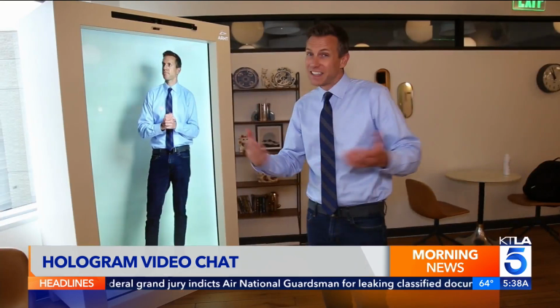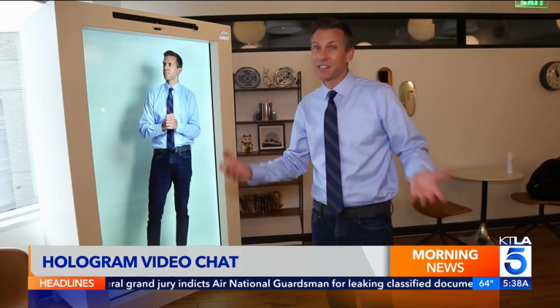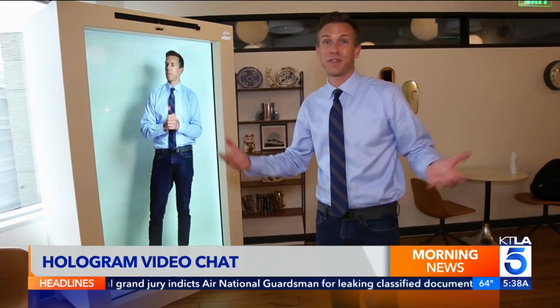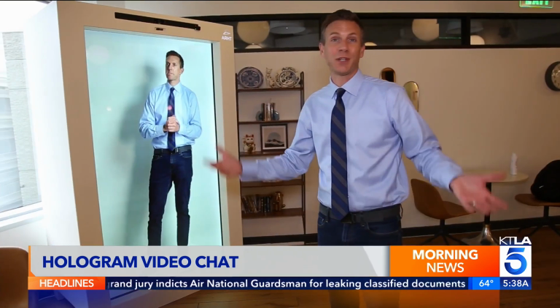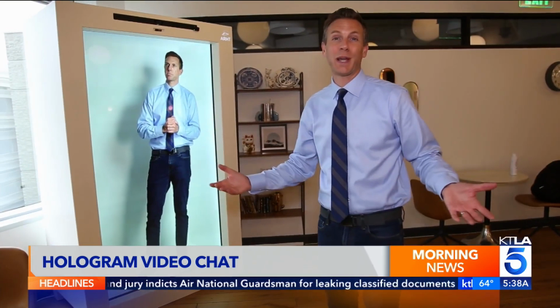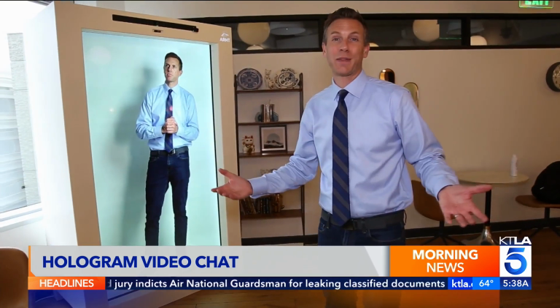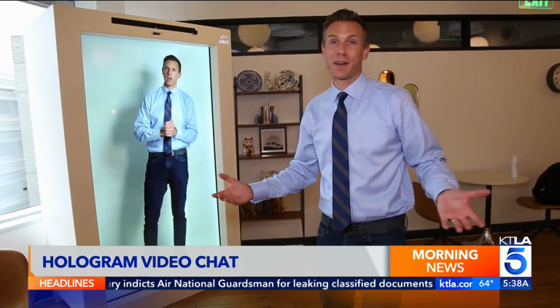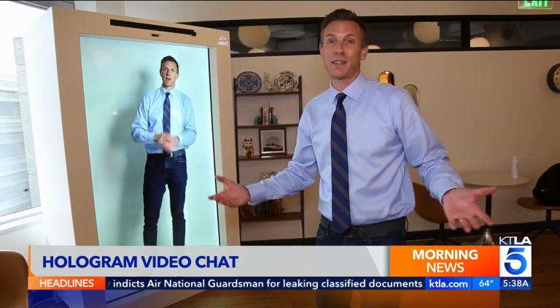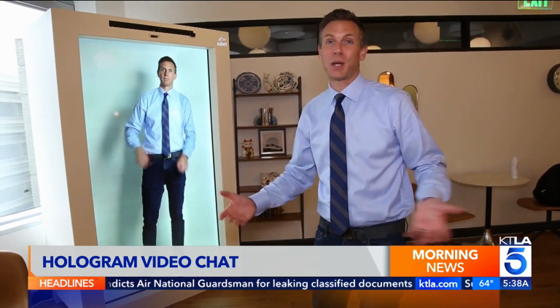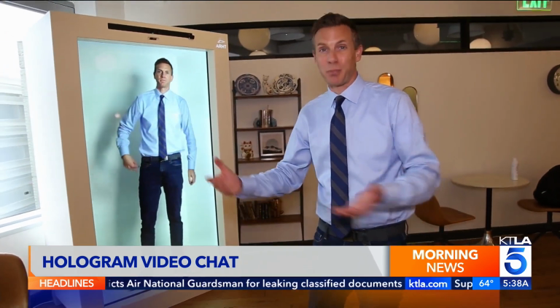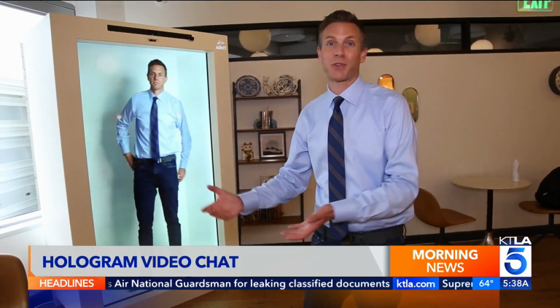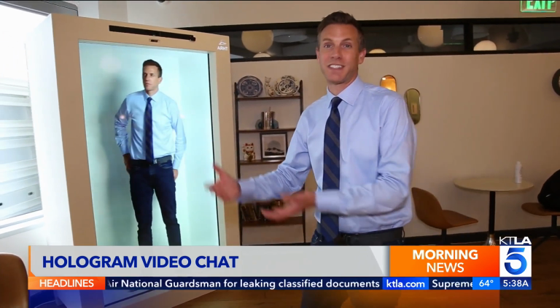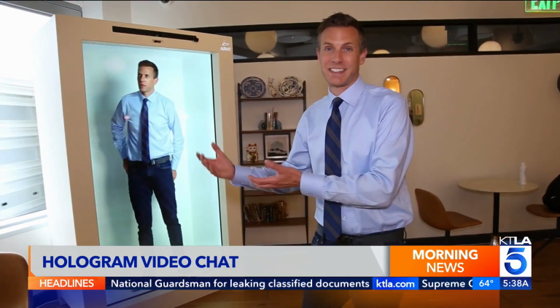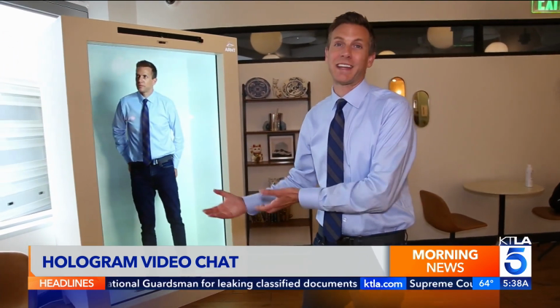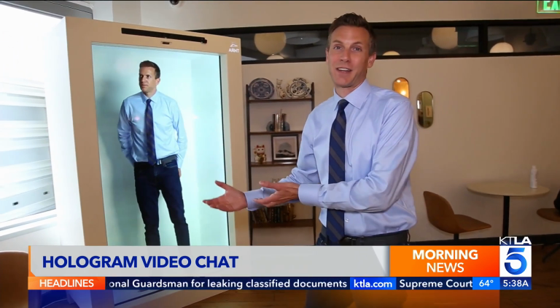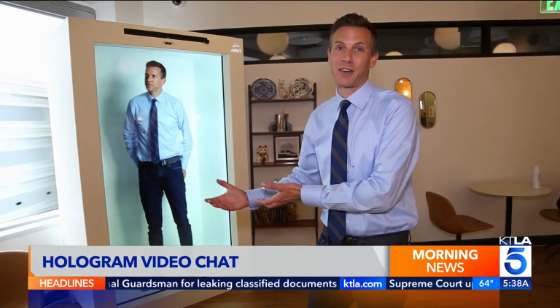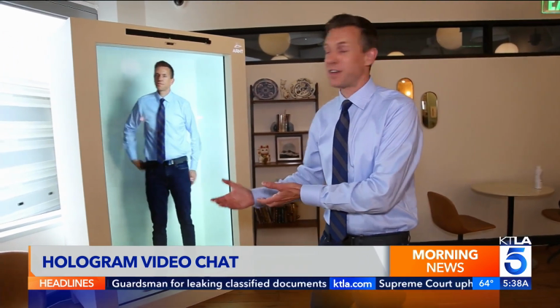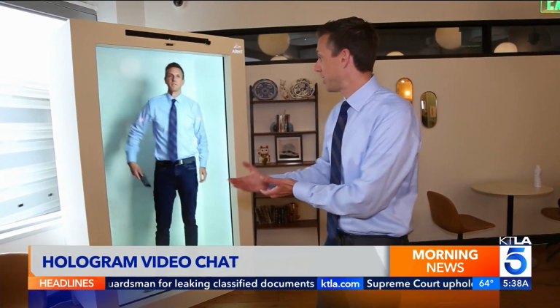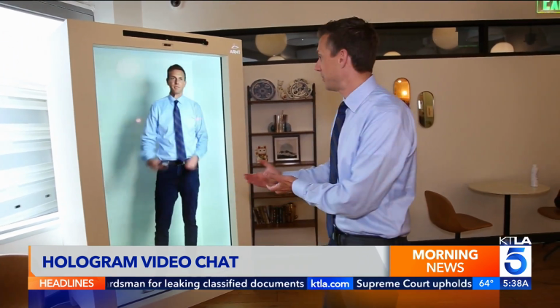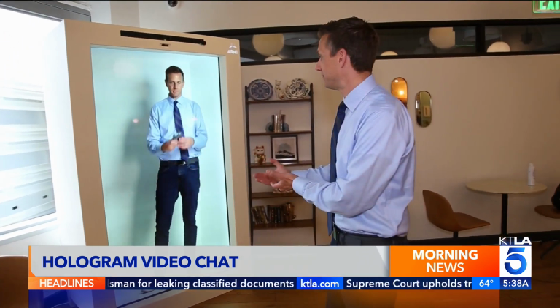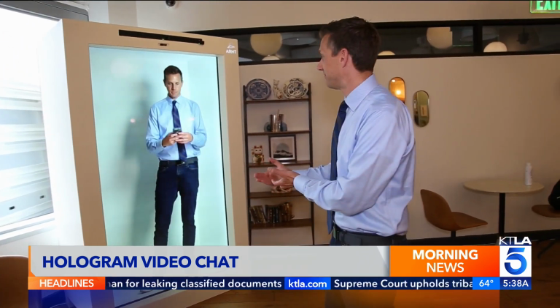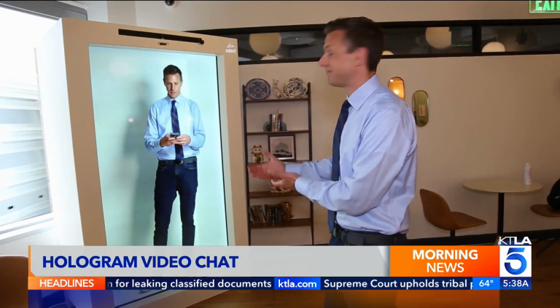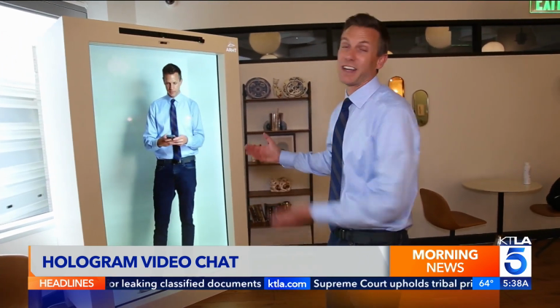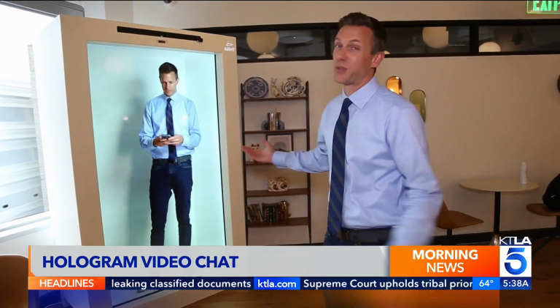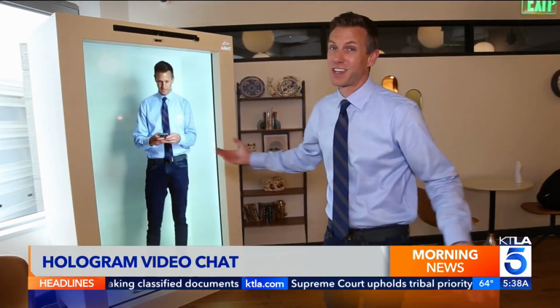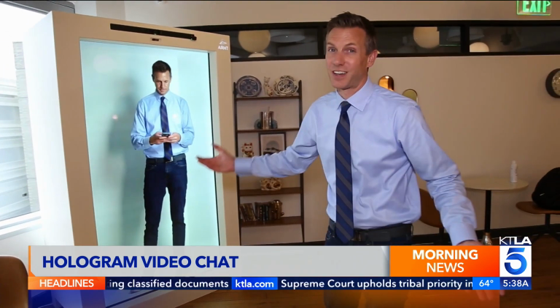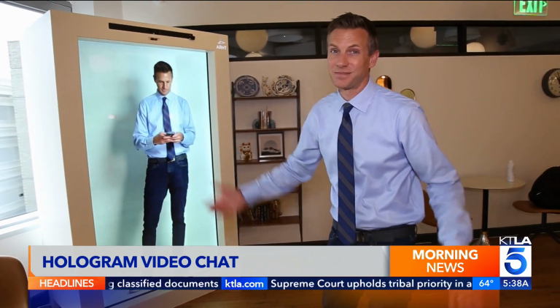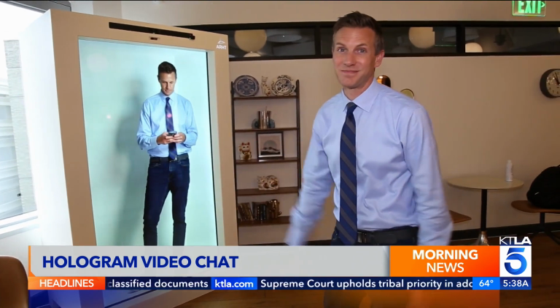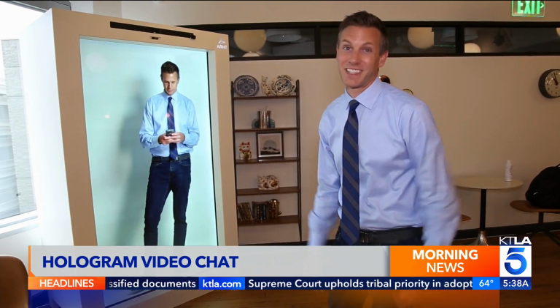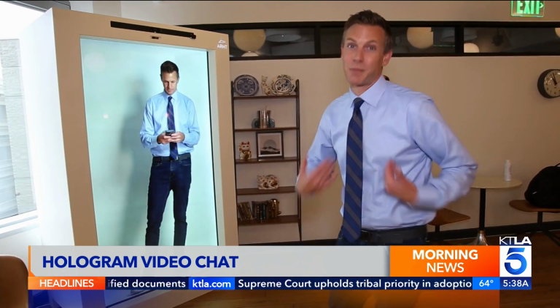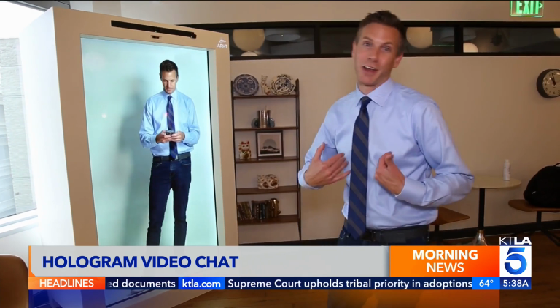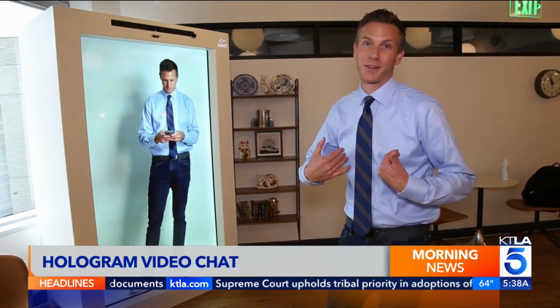It does feel like there is a person standing there, even though I know there's not, because I'm right here.